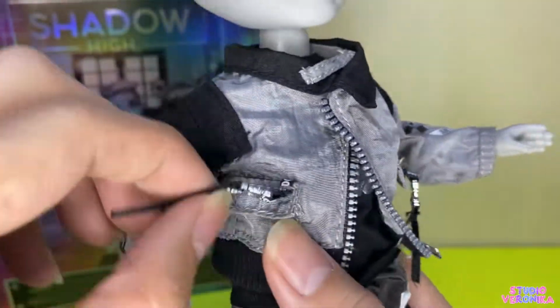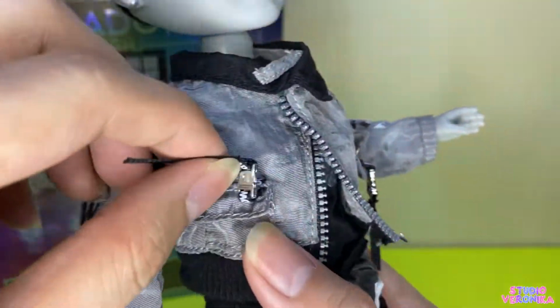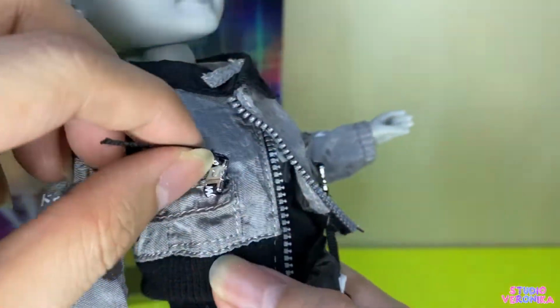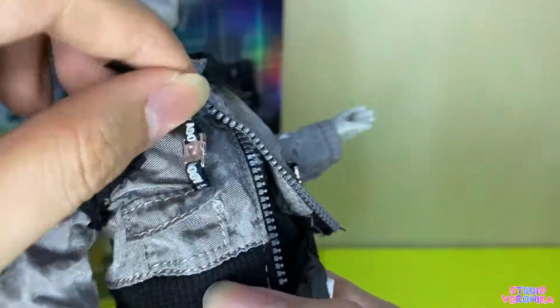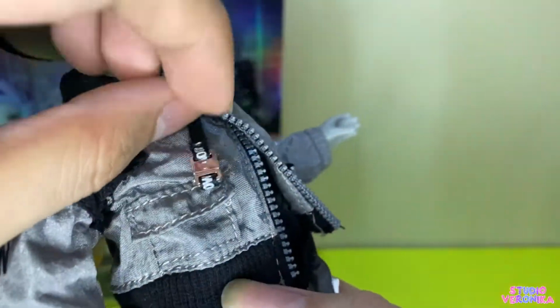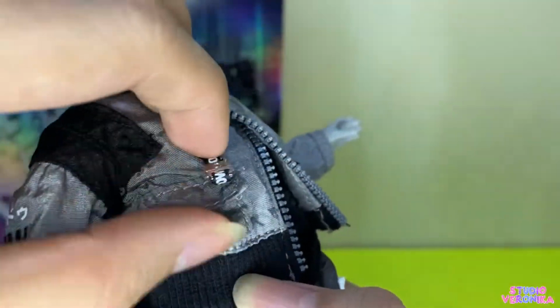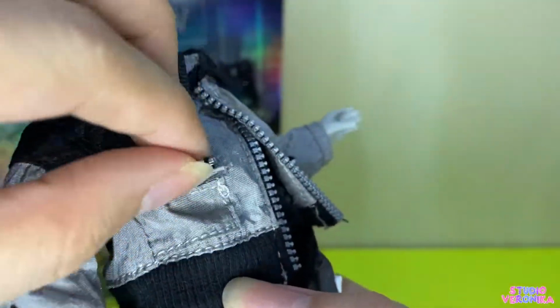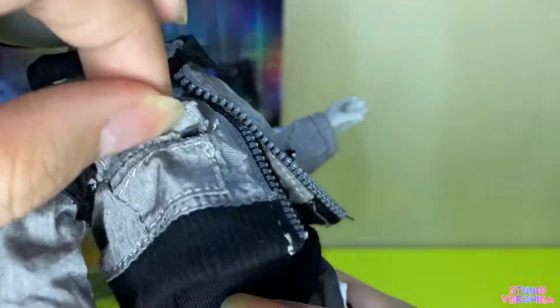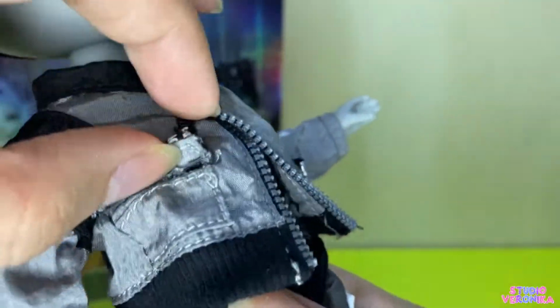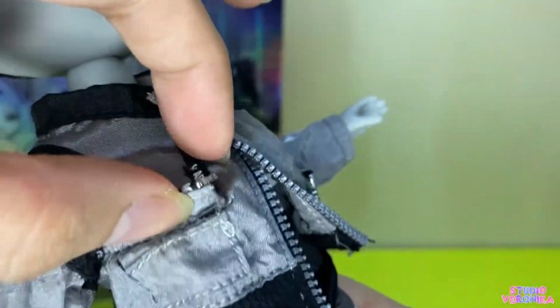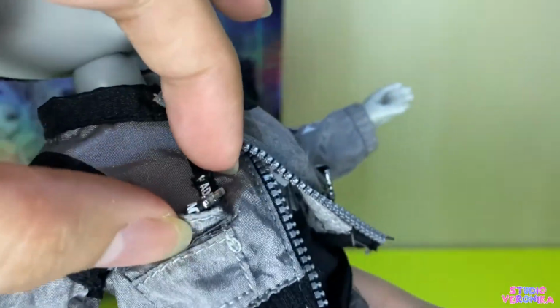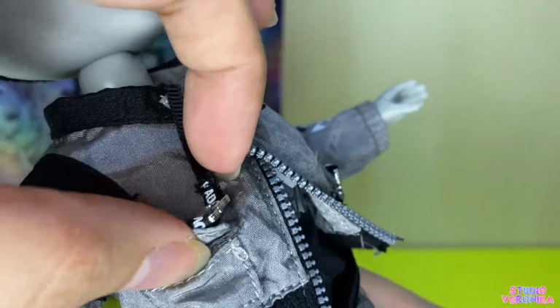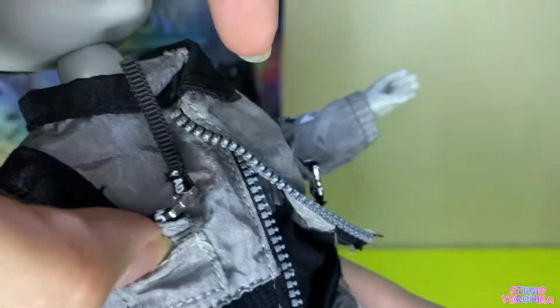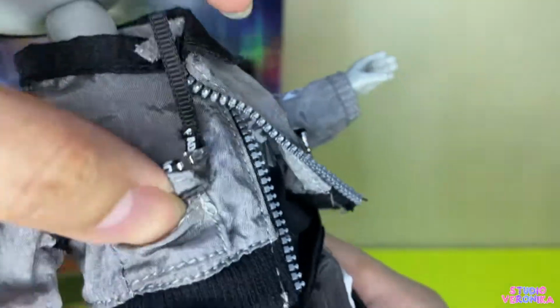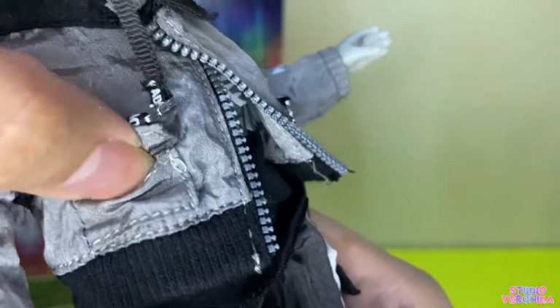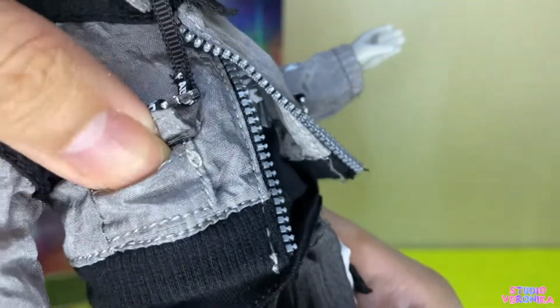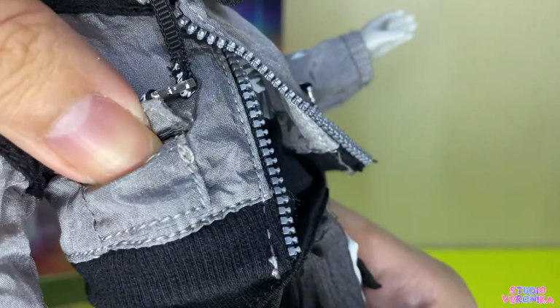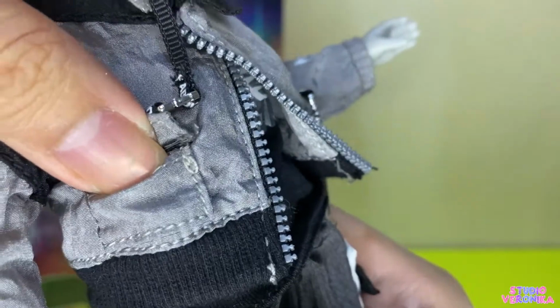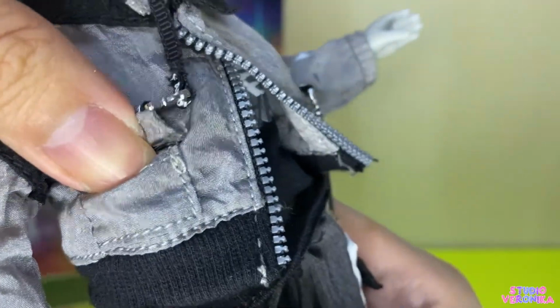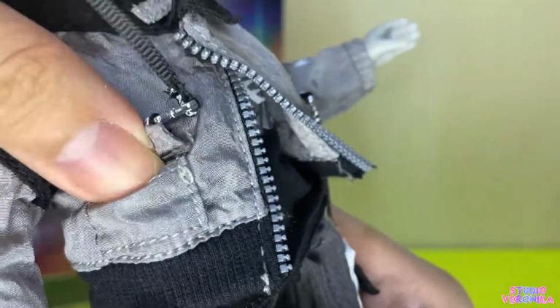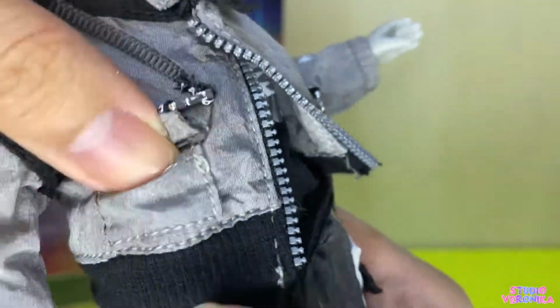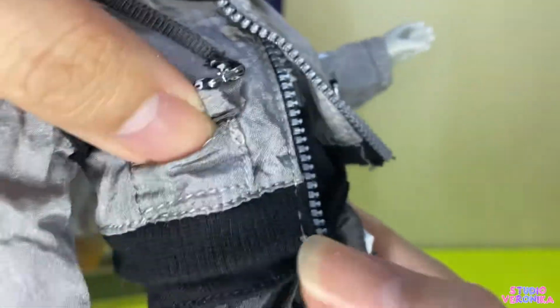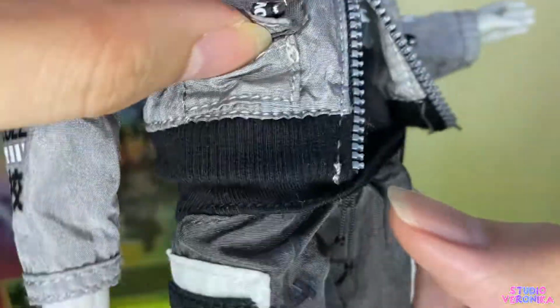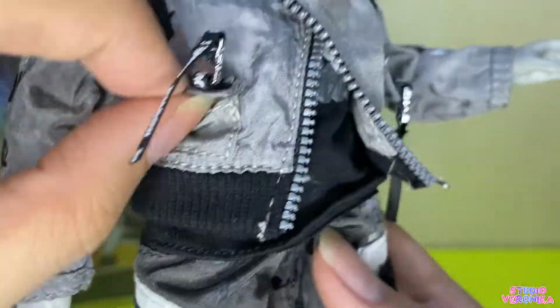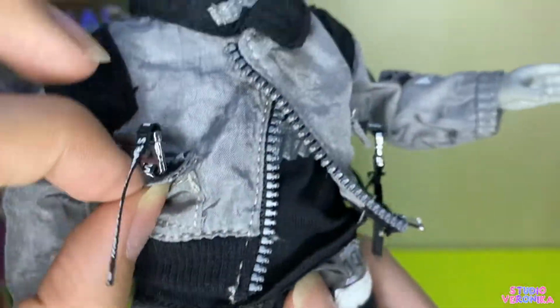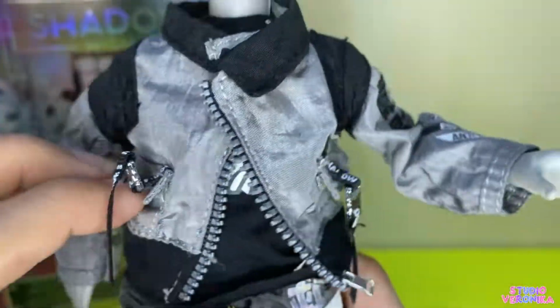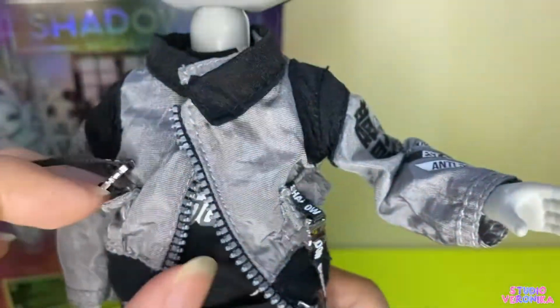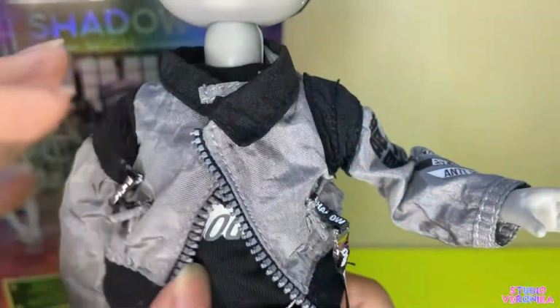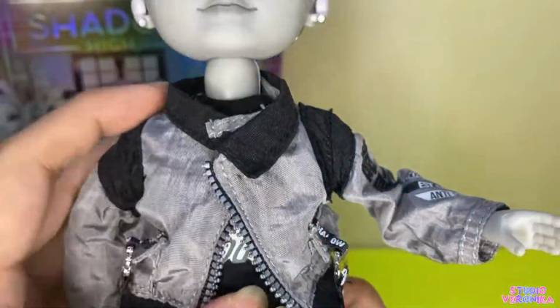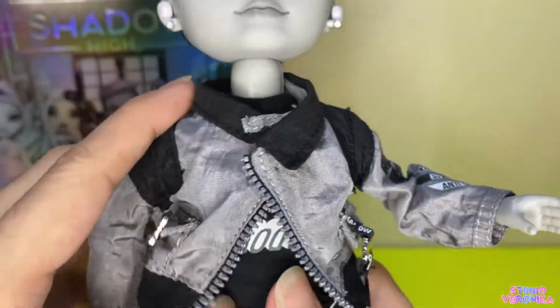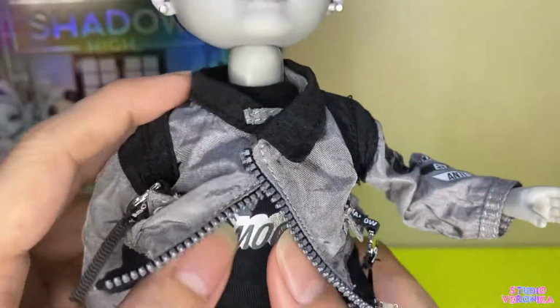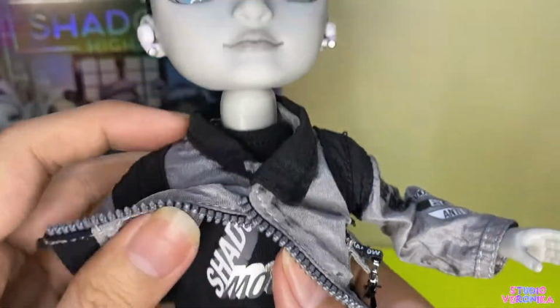The pockets — oh yes, they're working! And inside the jacket, it's like the free shirt given to people who got Shadow High PR from MGA.